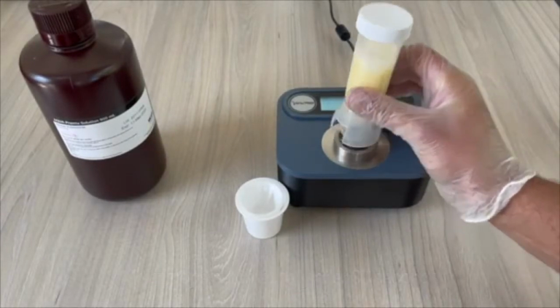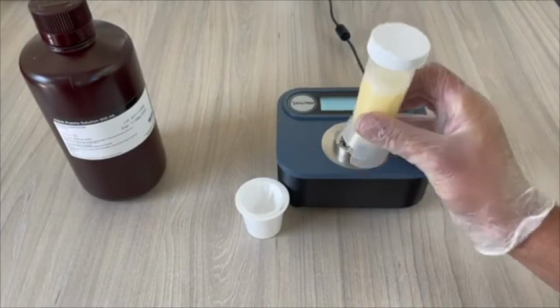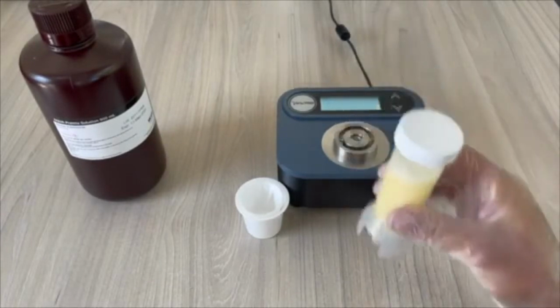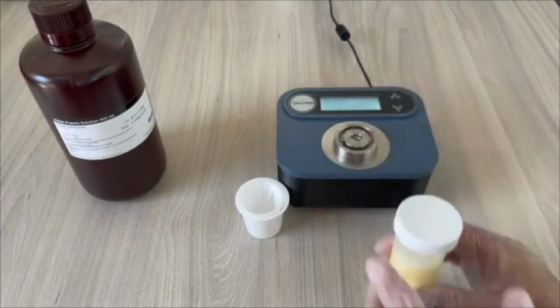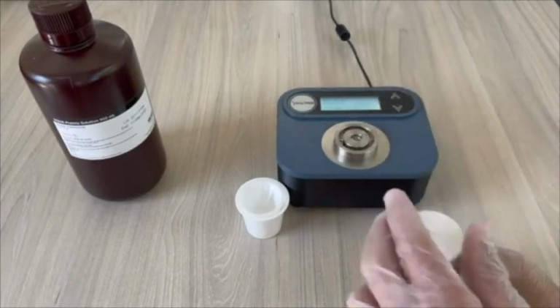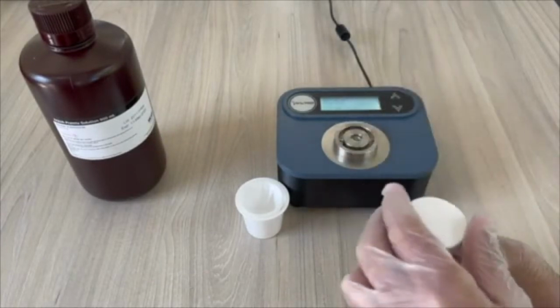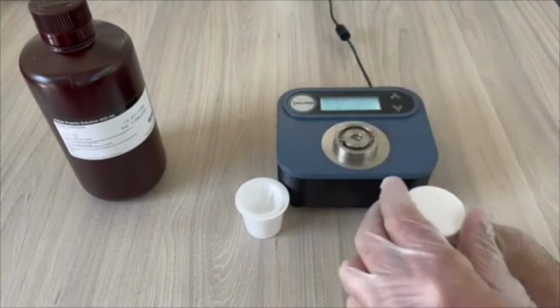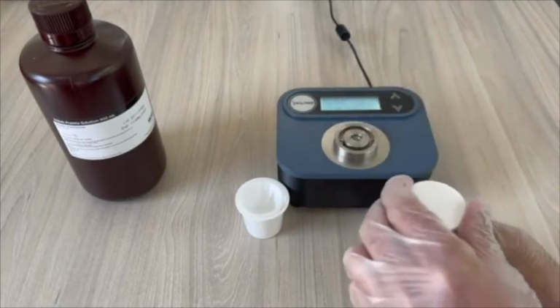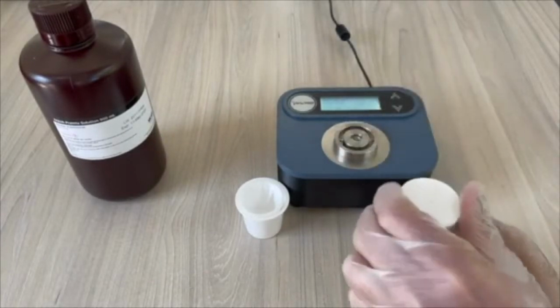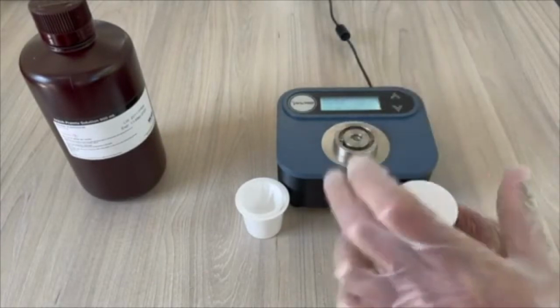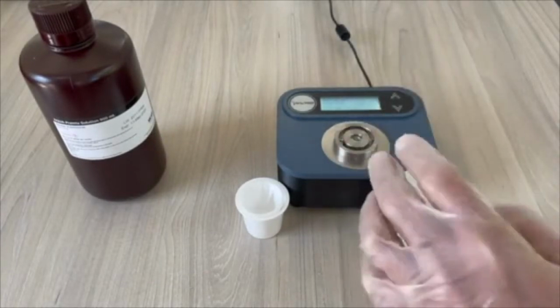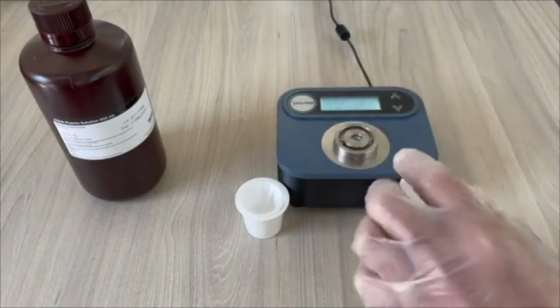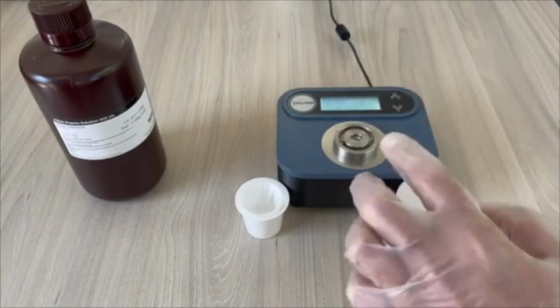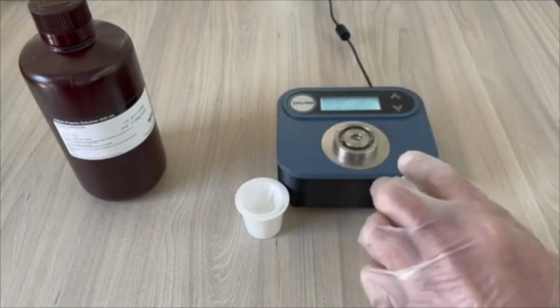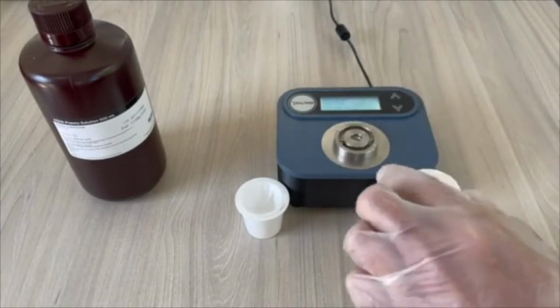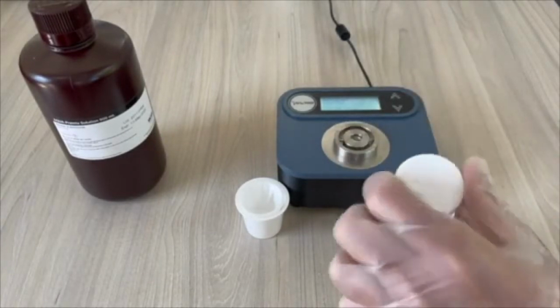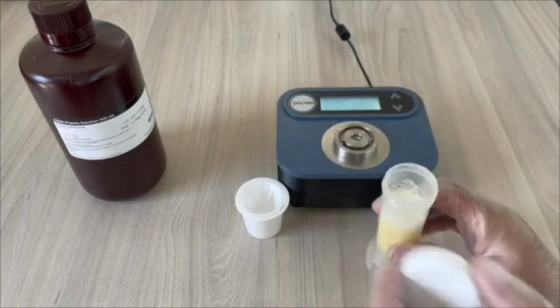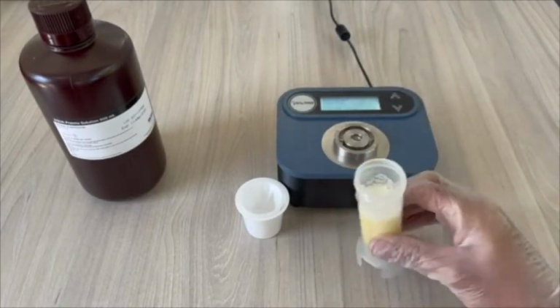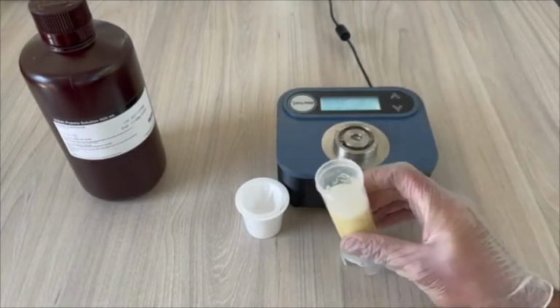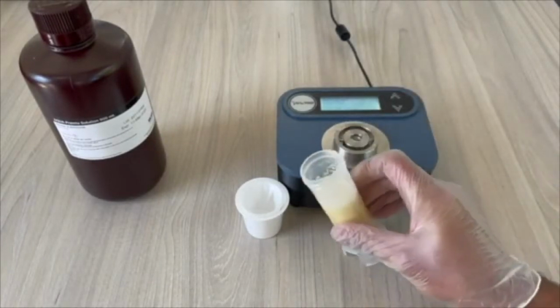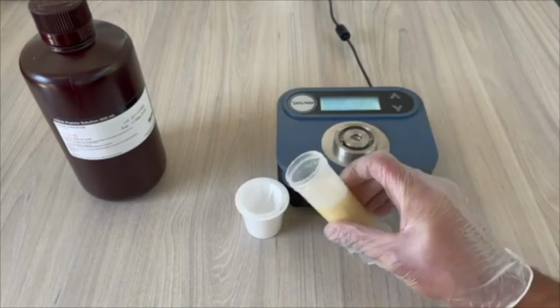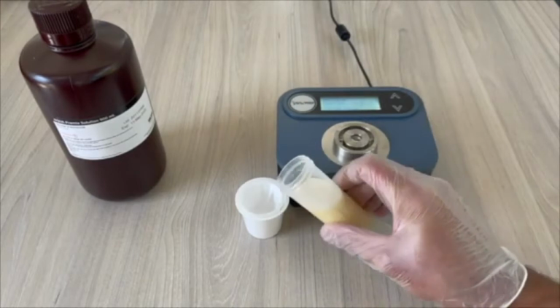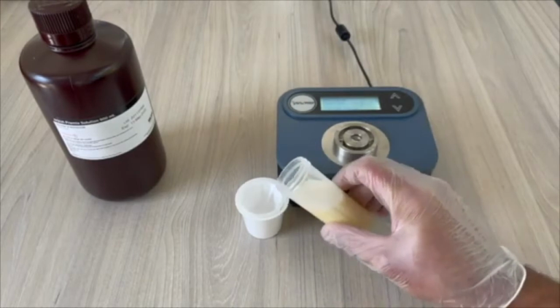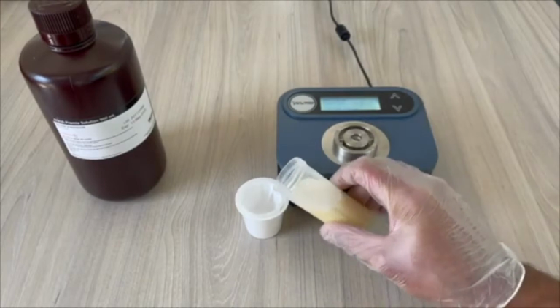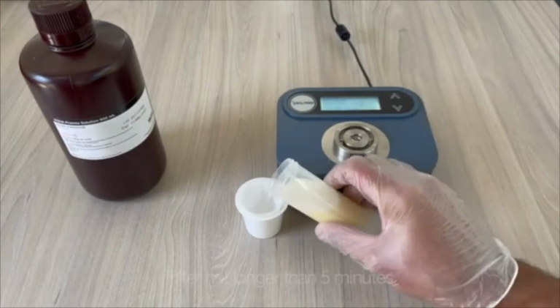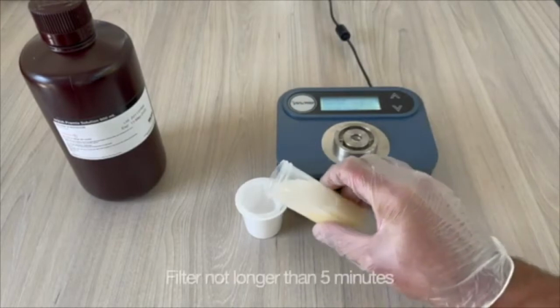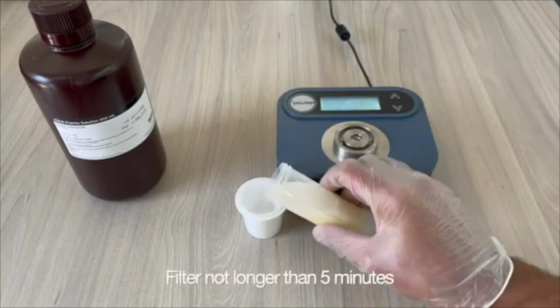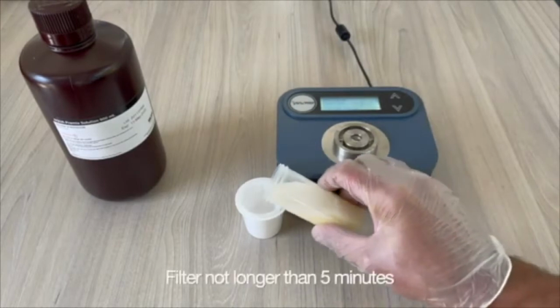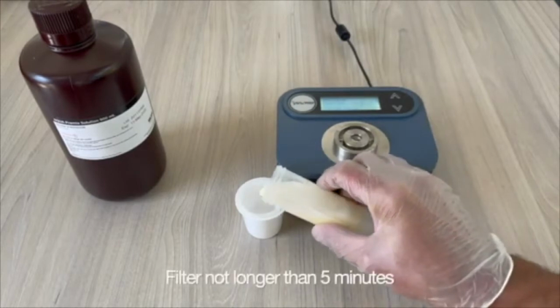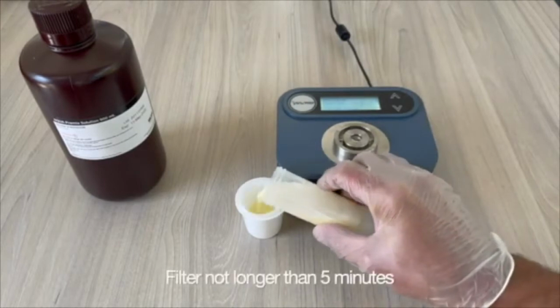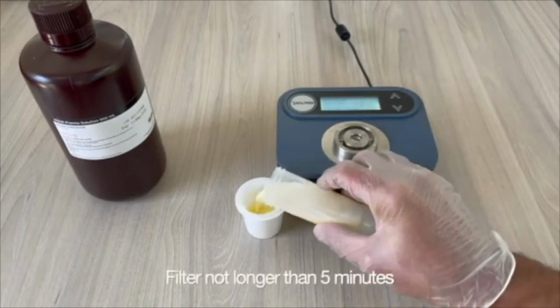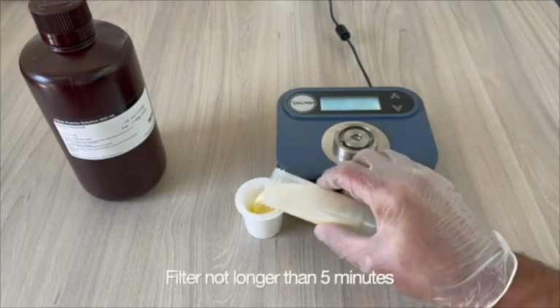Filter the extract into a clean V filter cup for not more than 5 minutes.